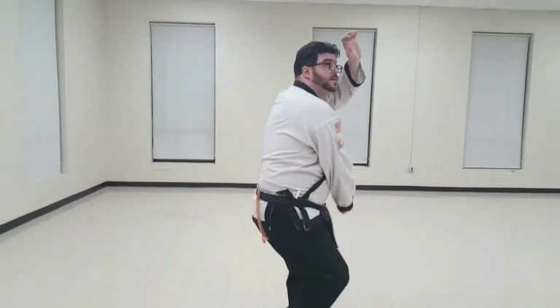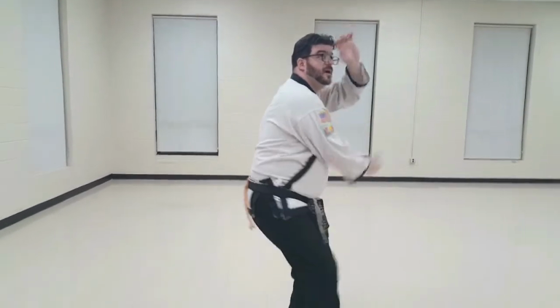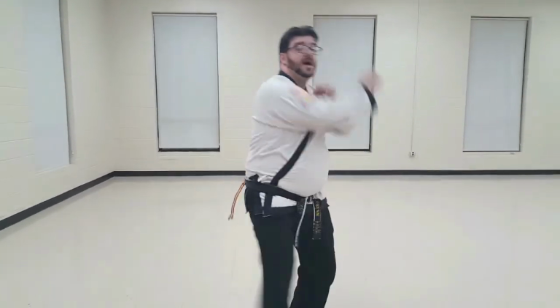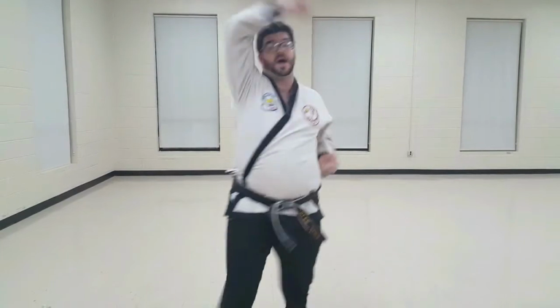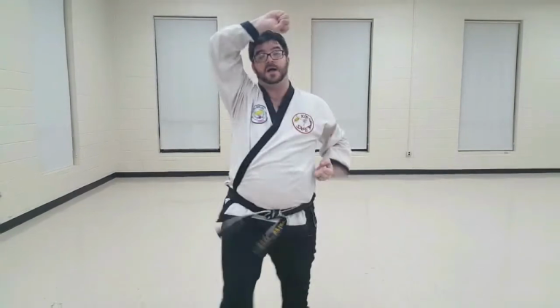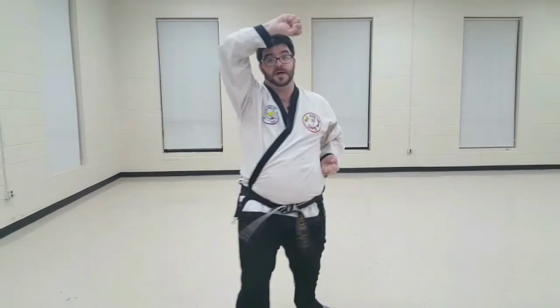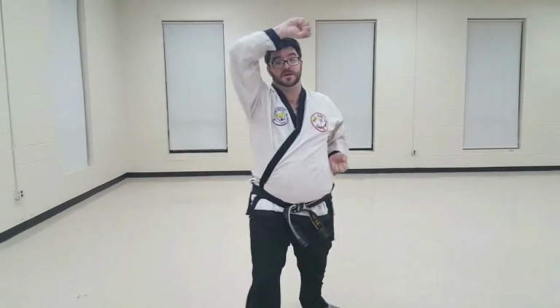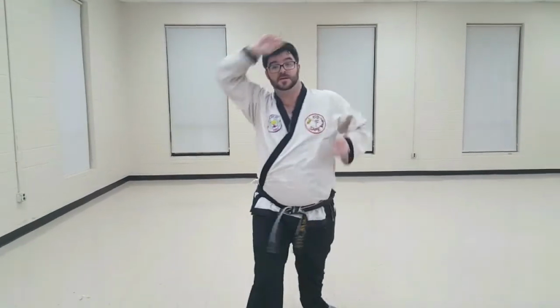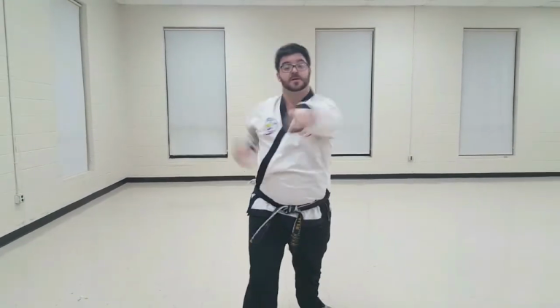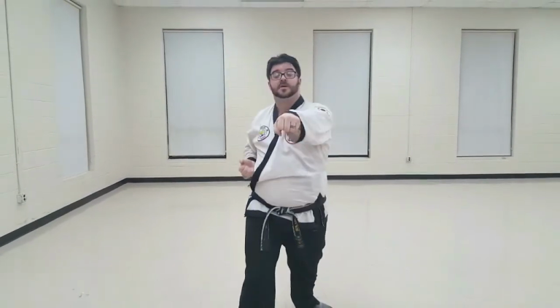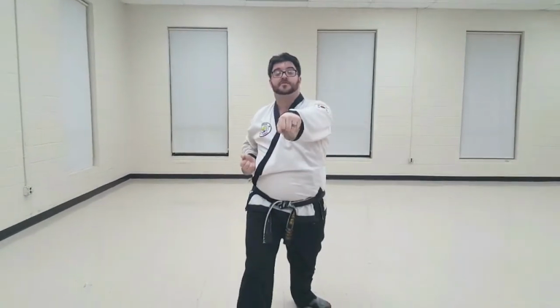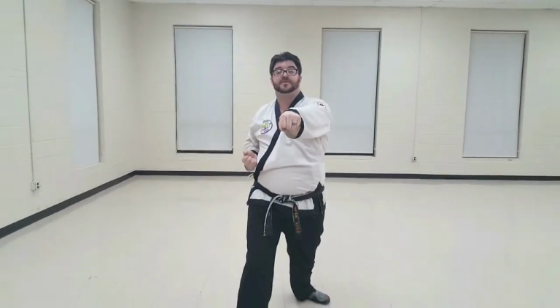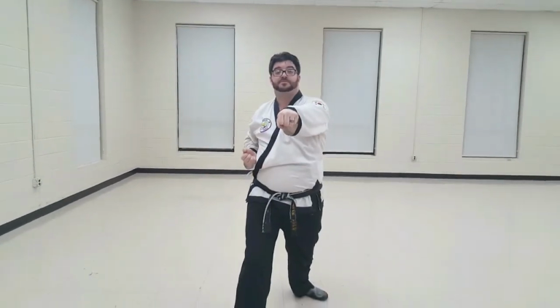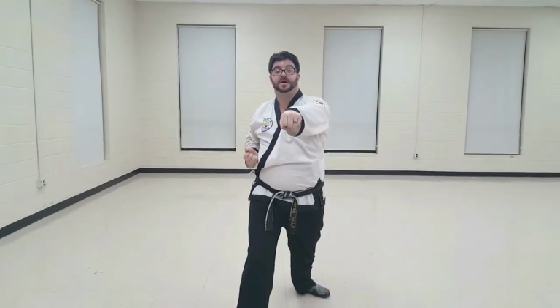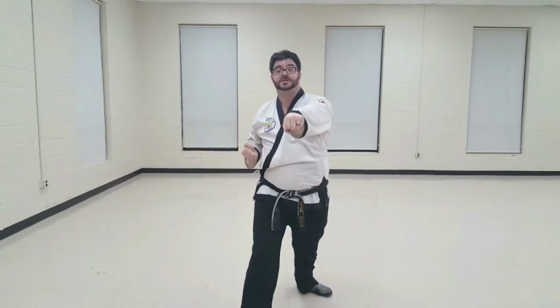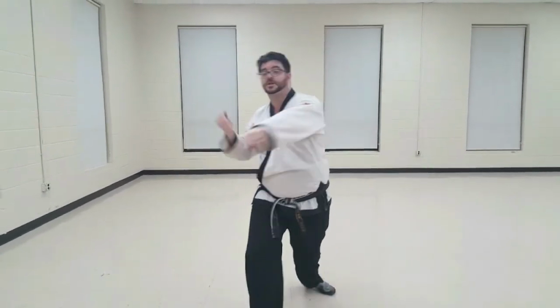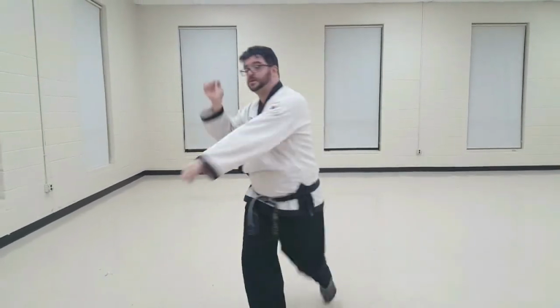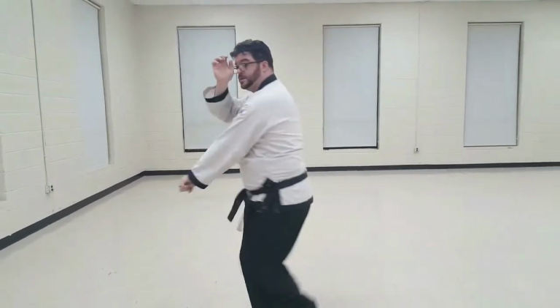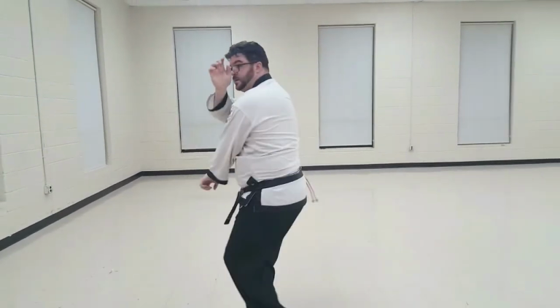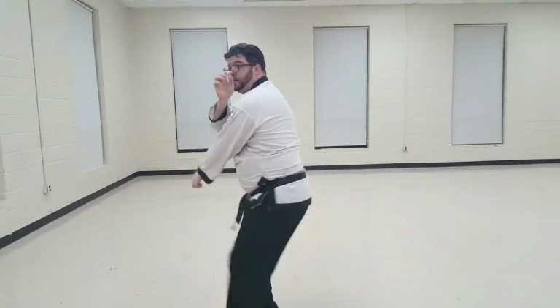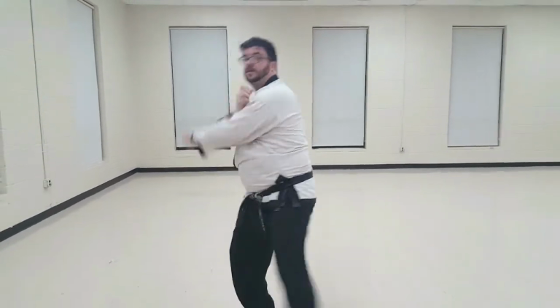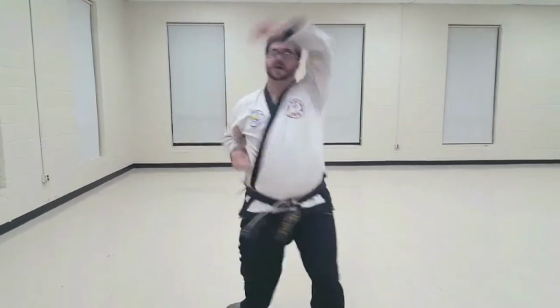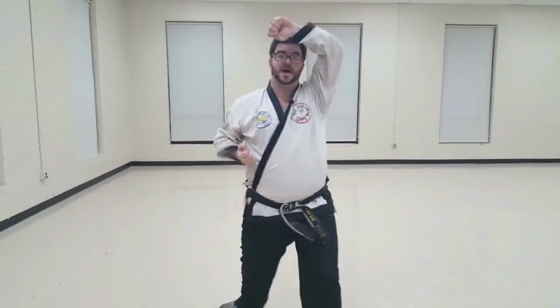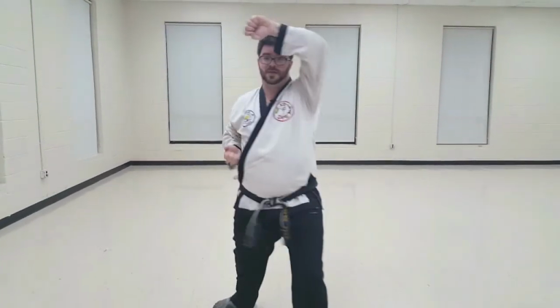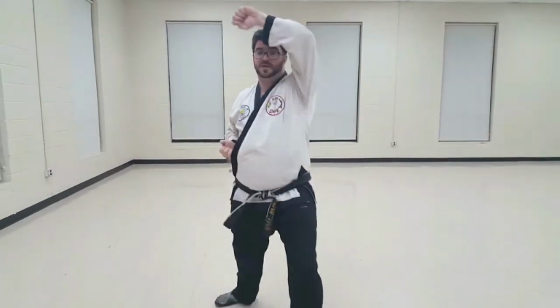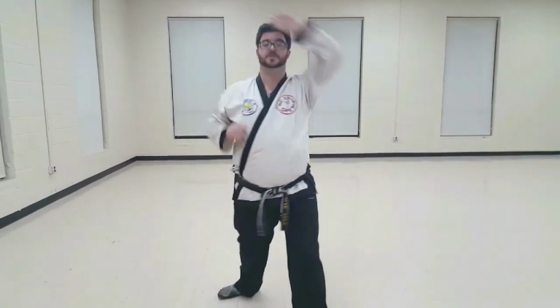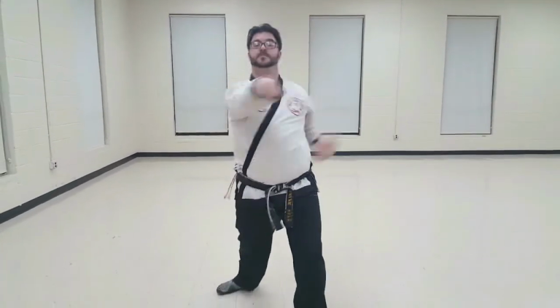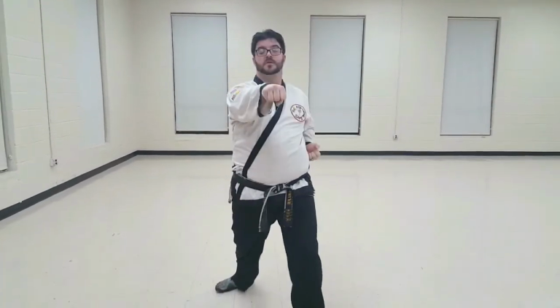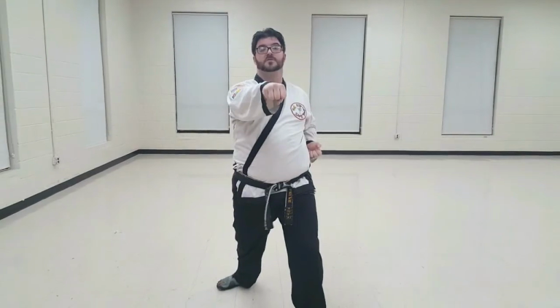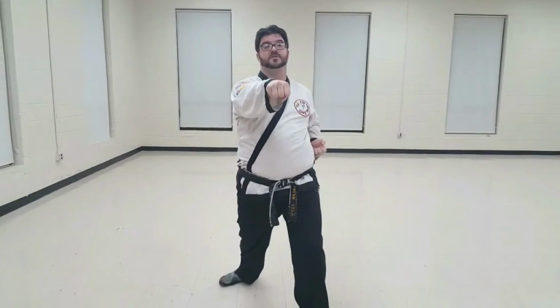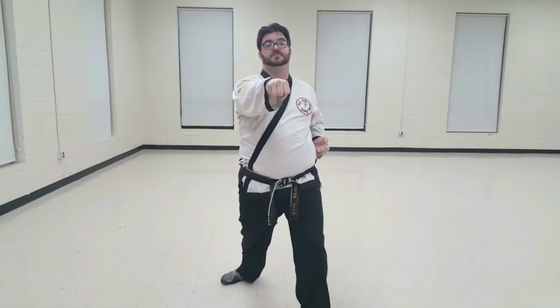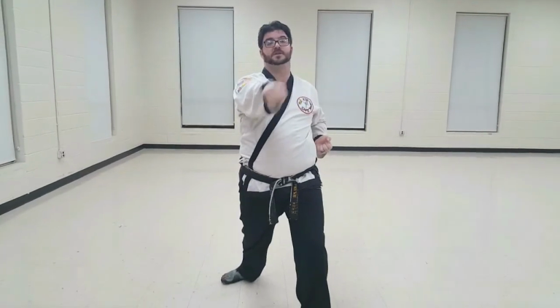High block, reverse punch. High block, reverse punch.